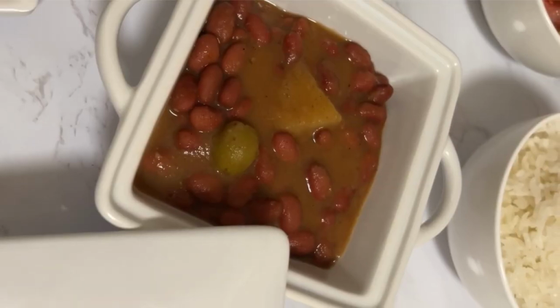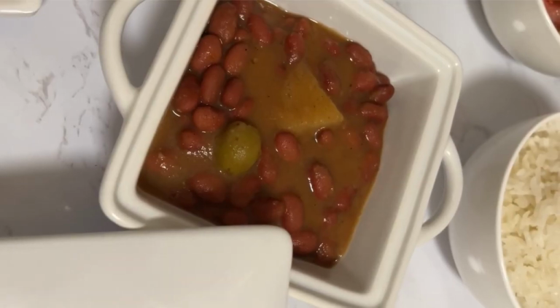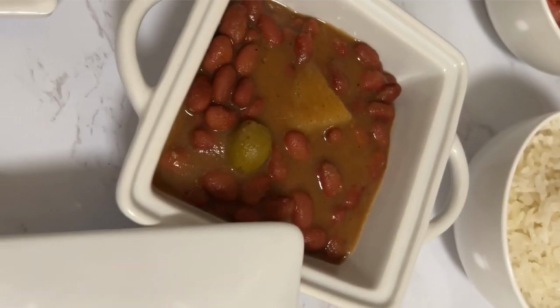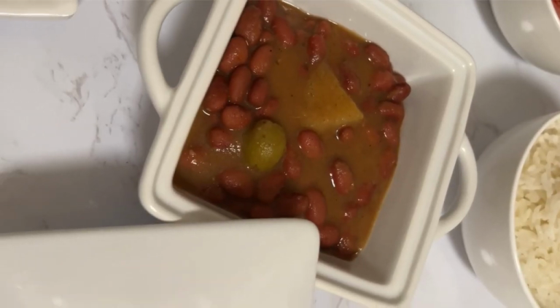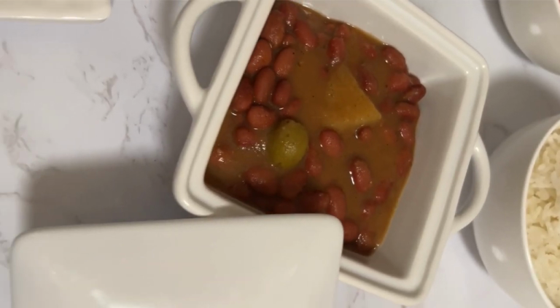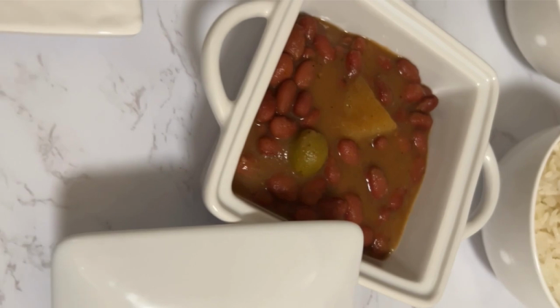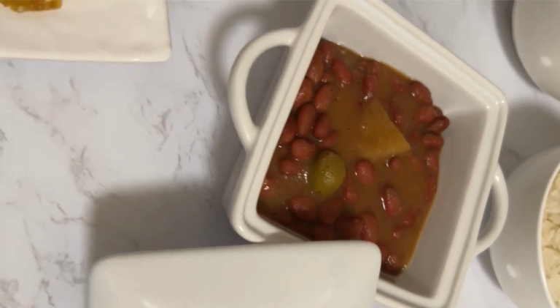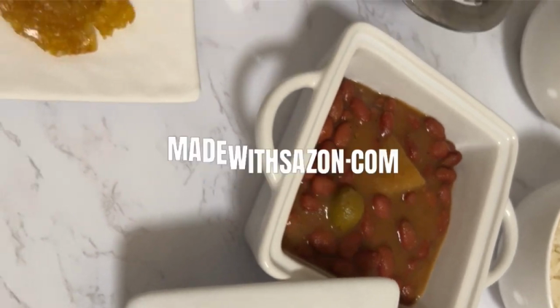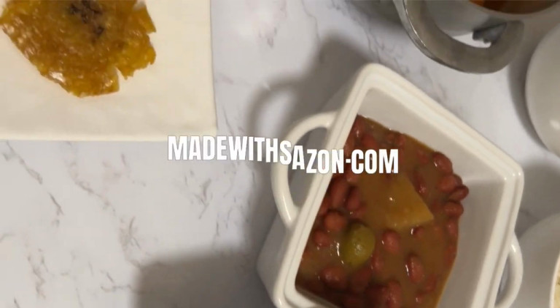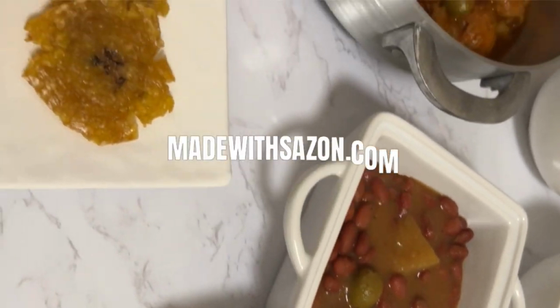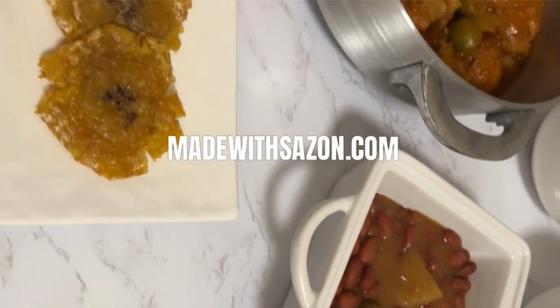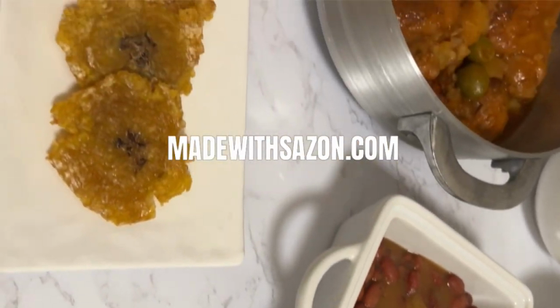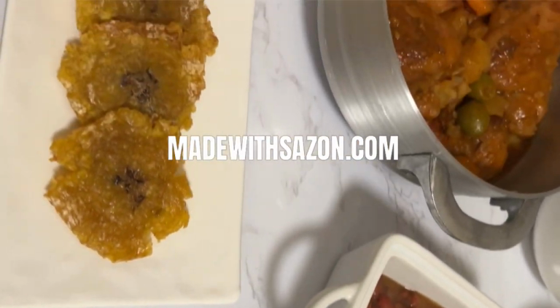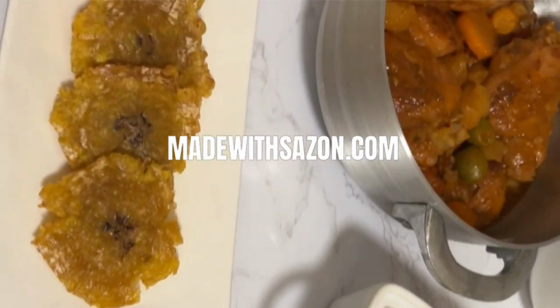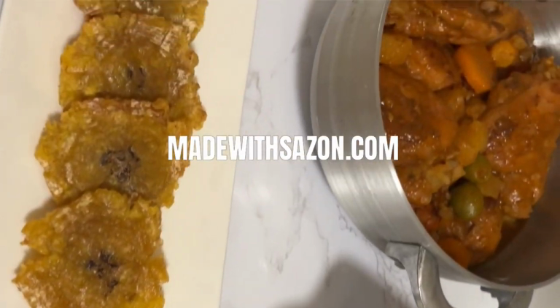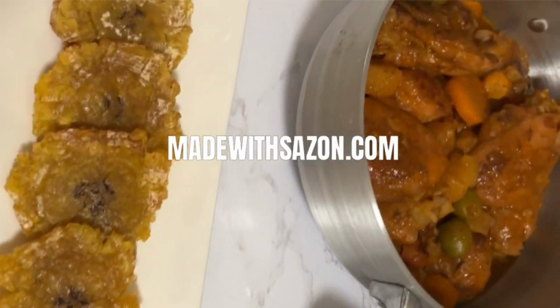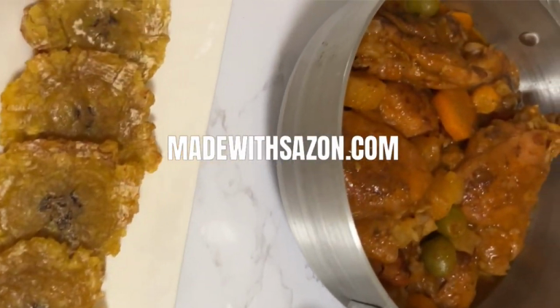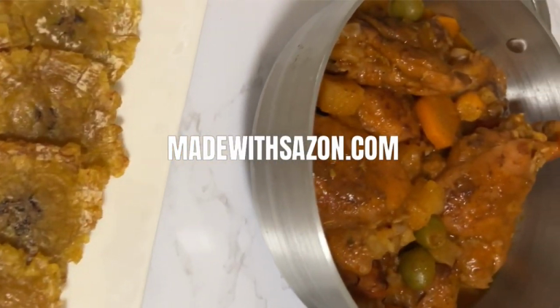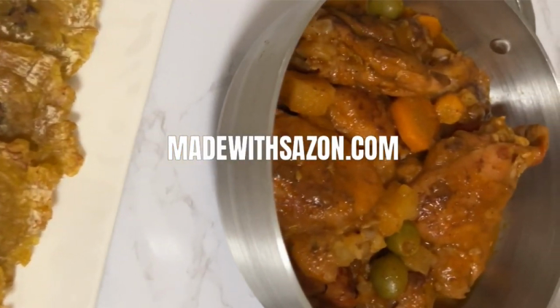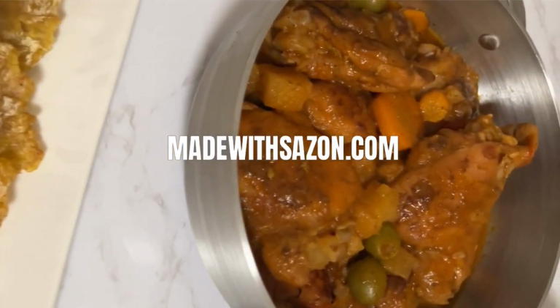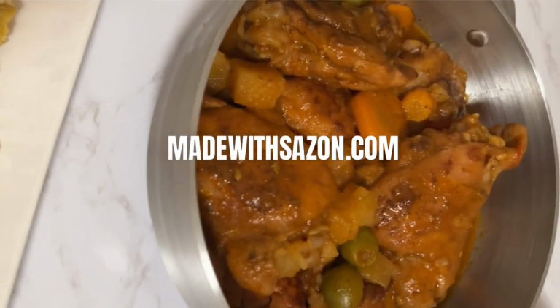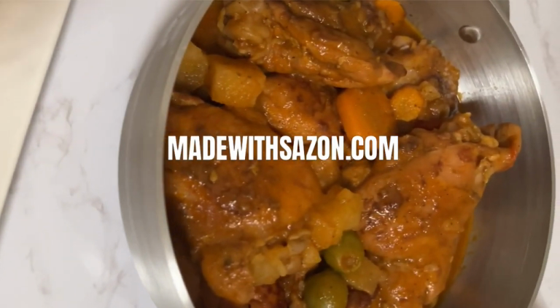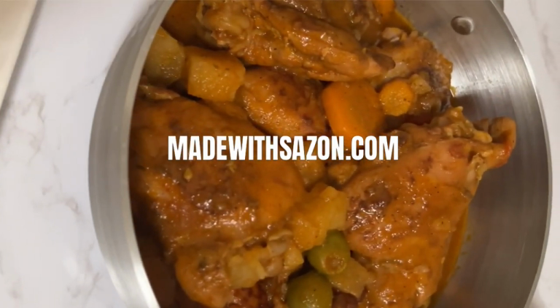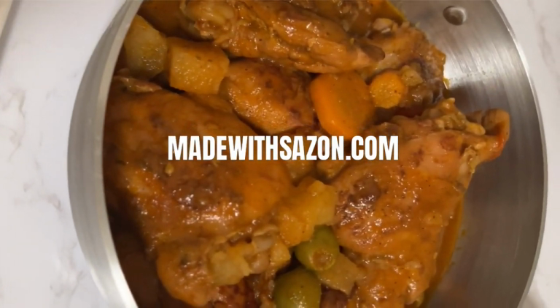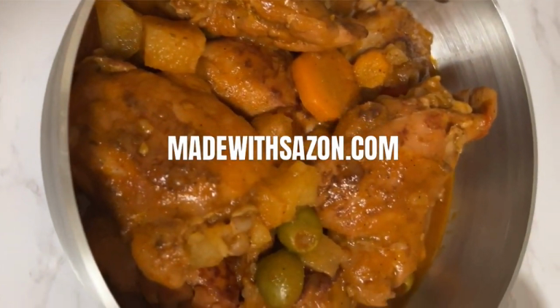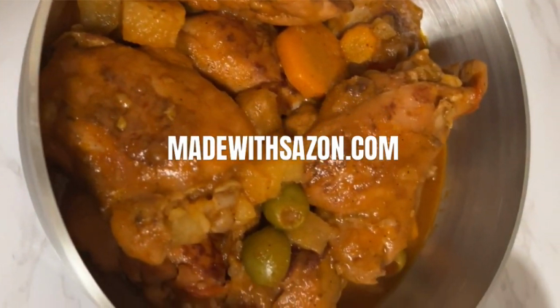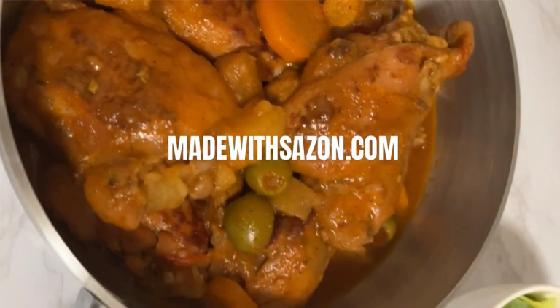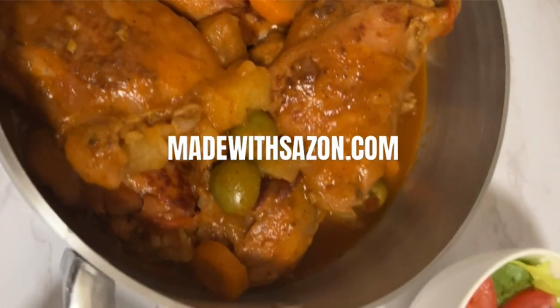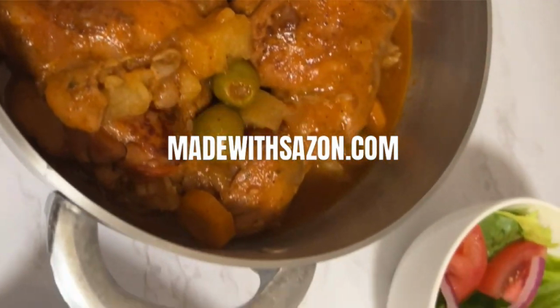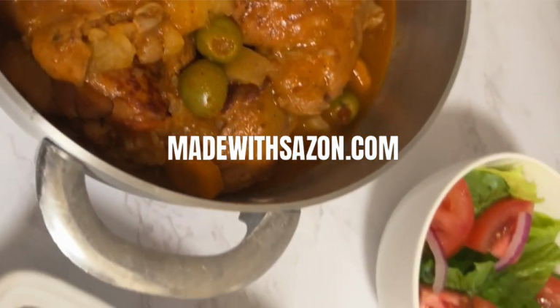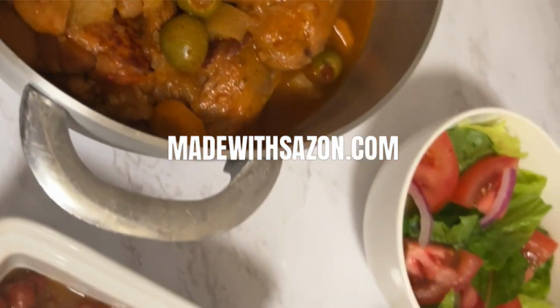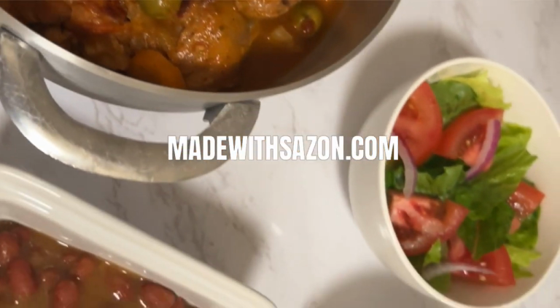Find the full recipe at madewithsazon.com and subscribe for more Latin recipes like this.